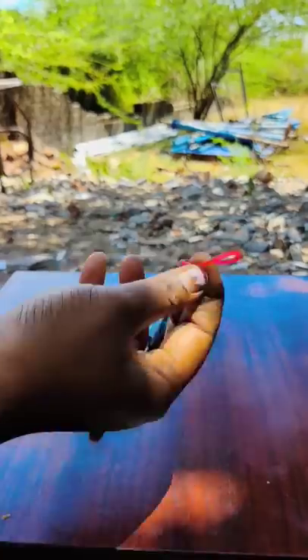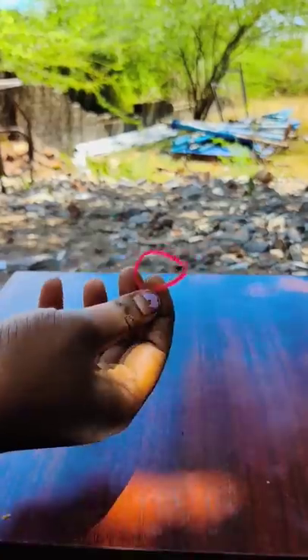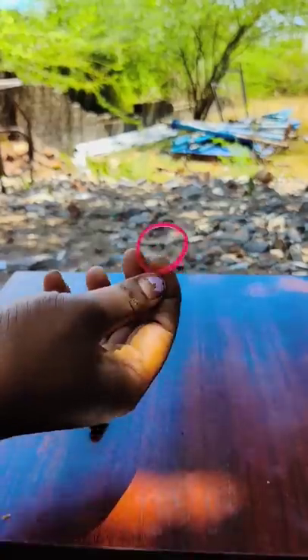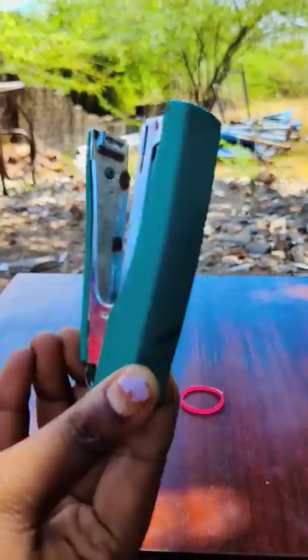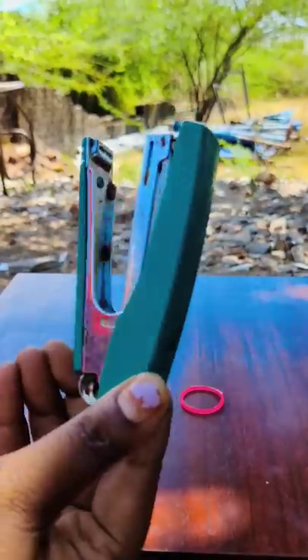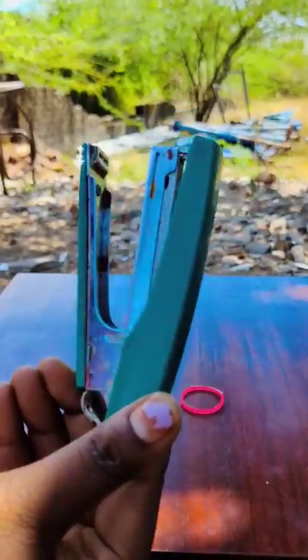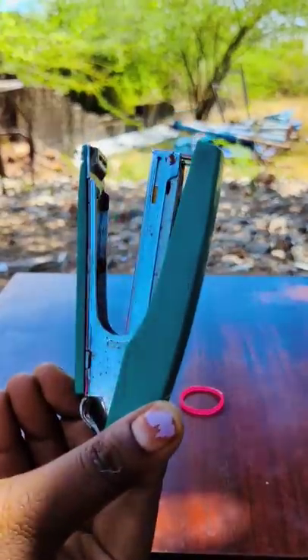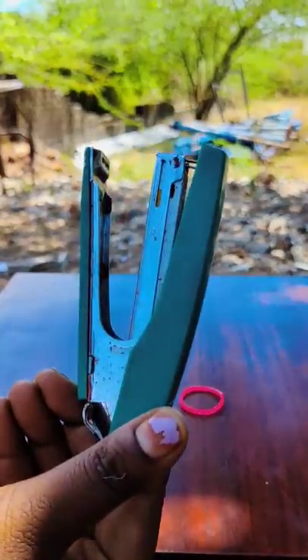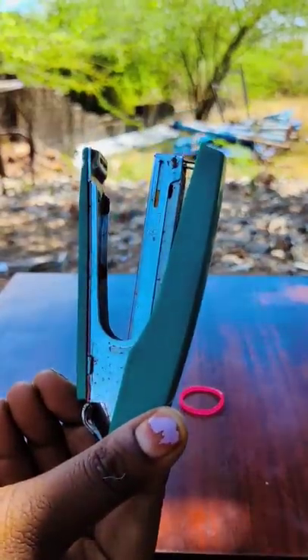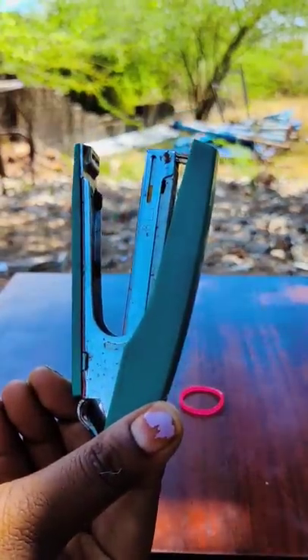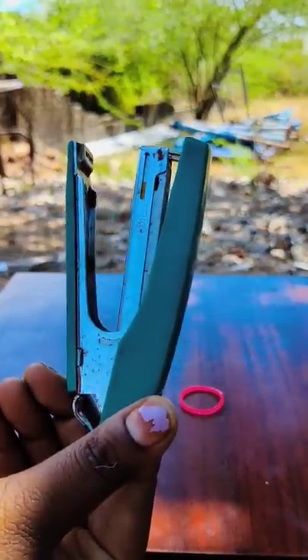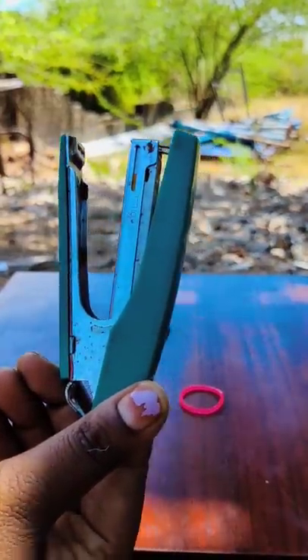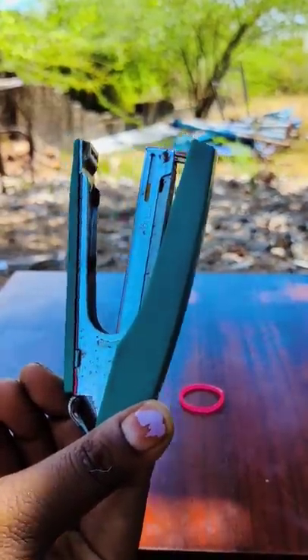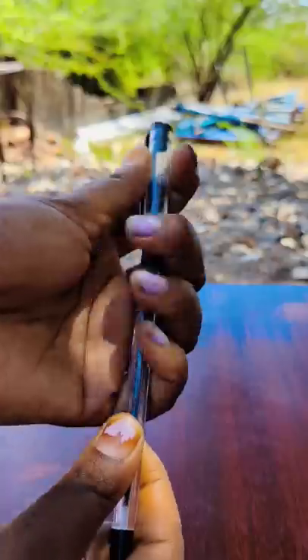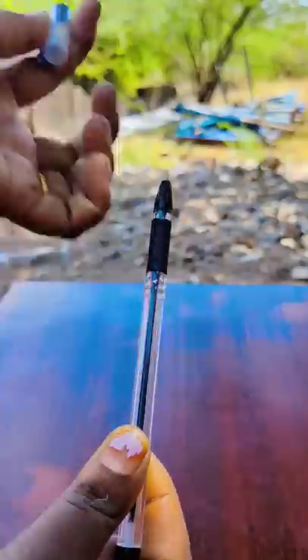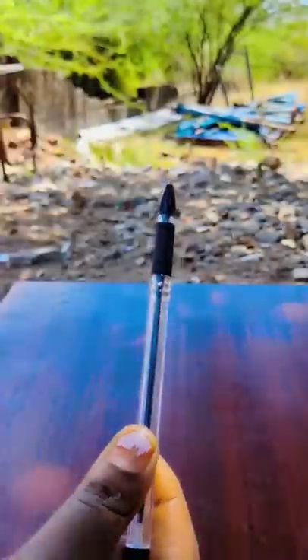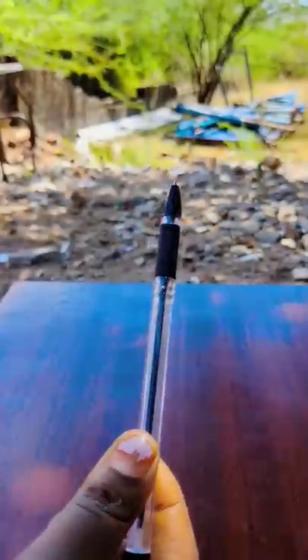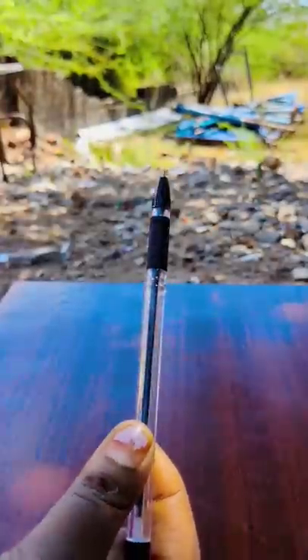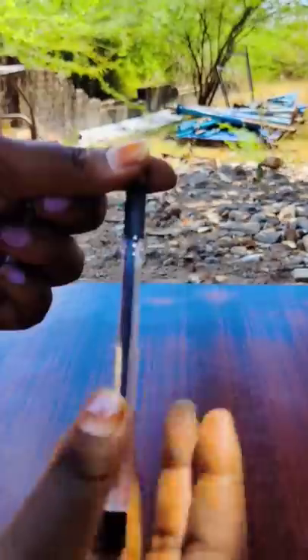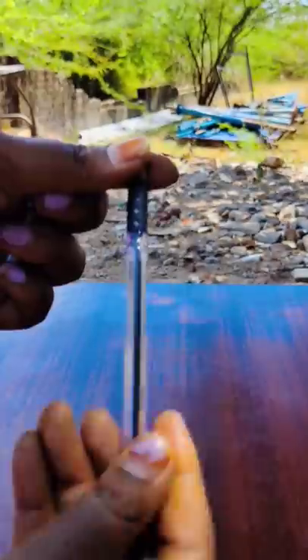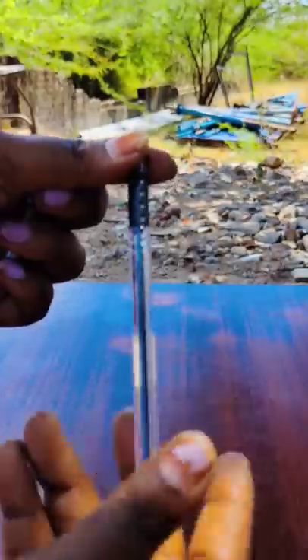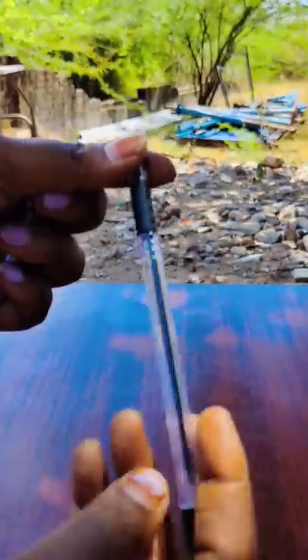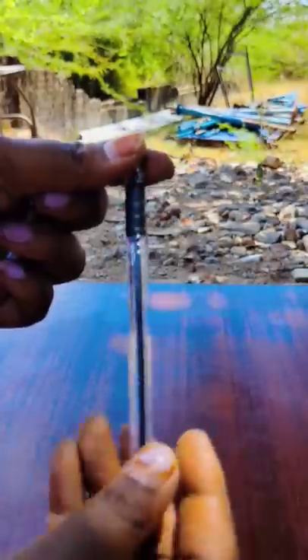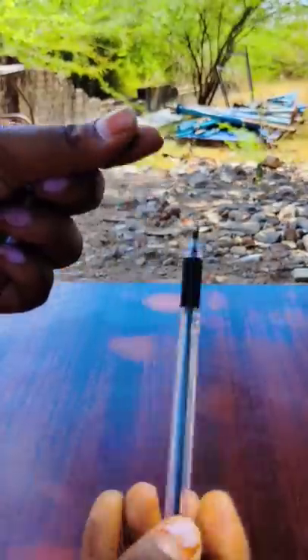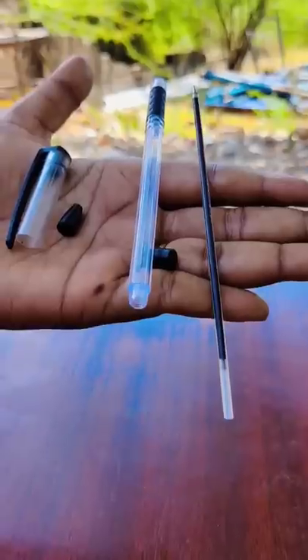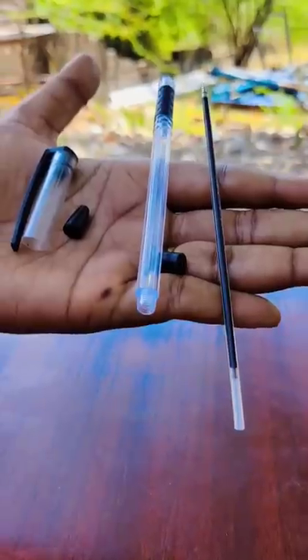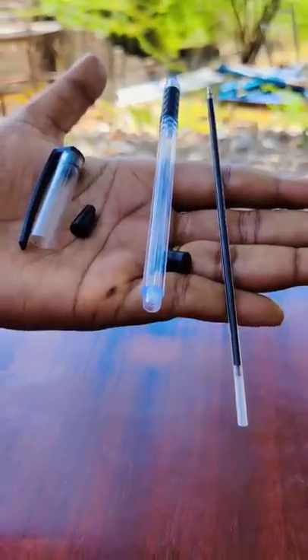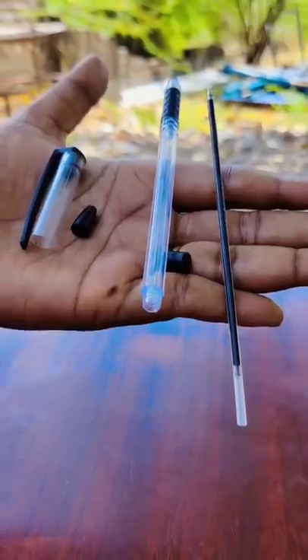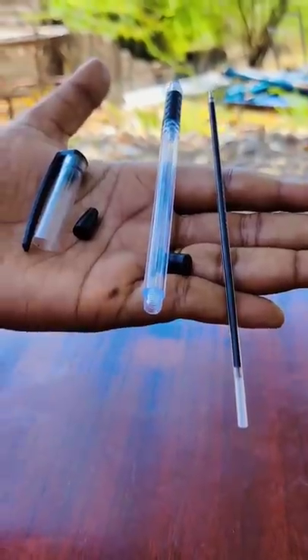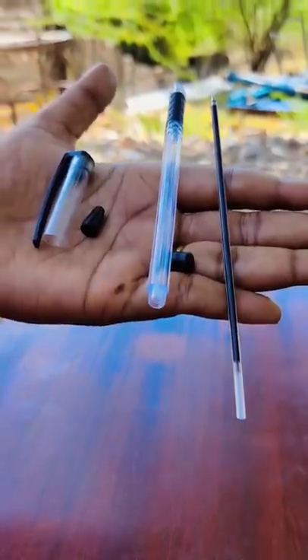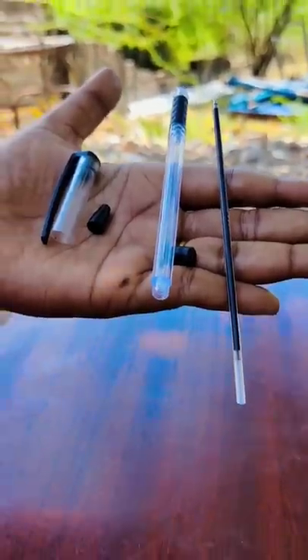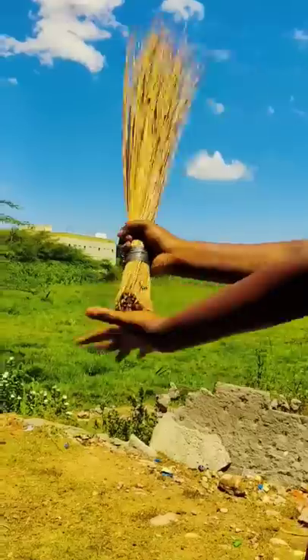you can do a pen shooter. You can take a refill pen and get all the refill out.